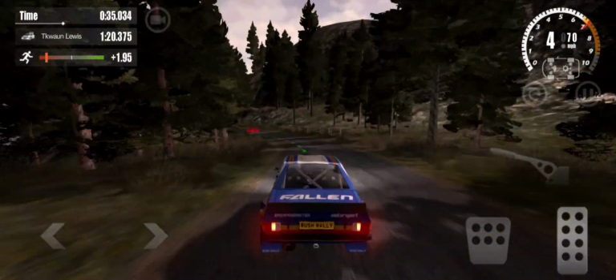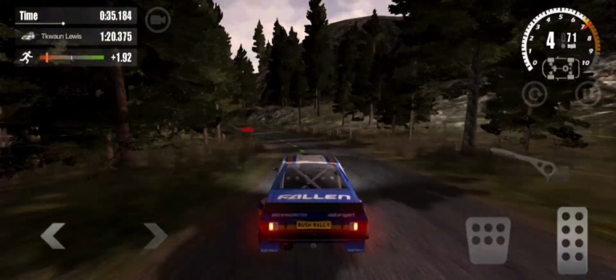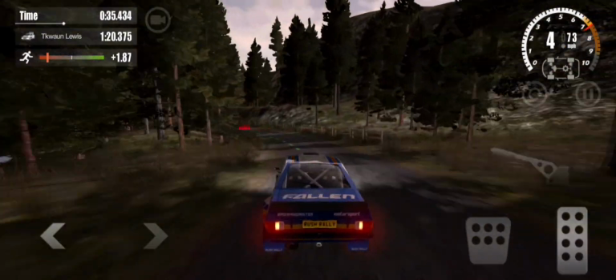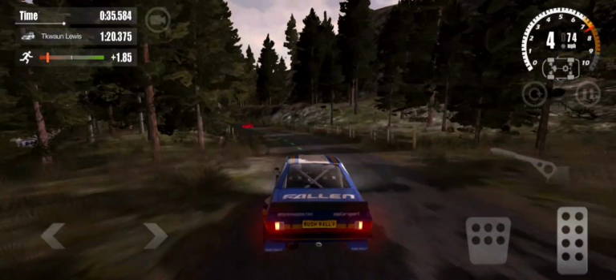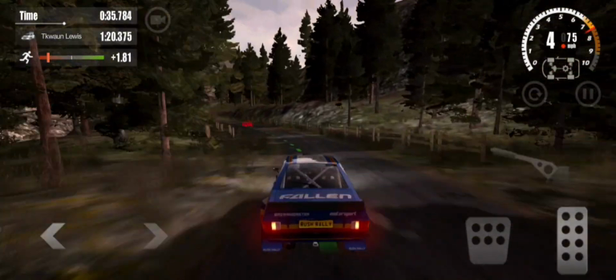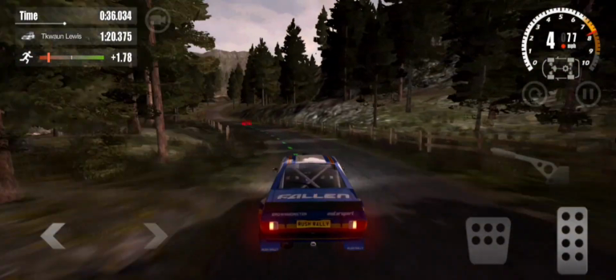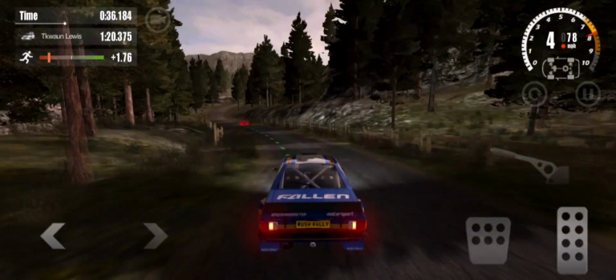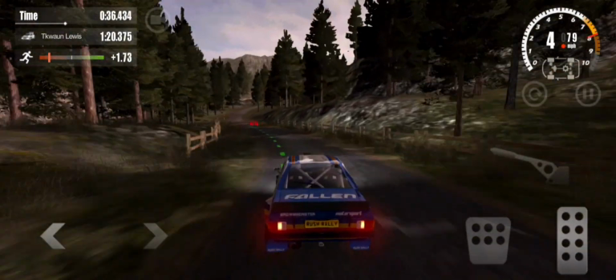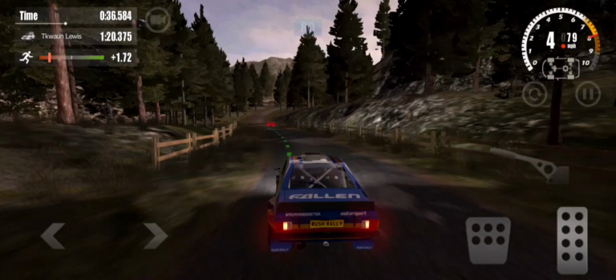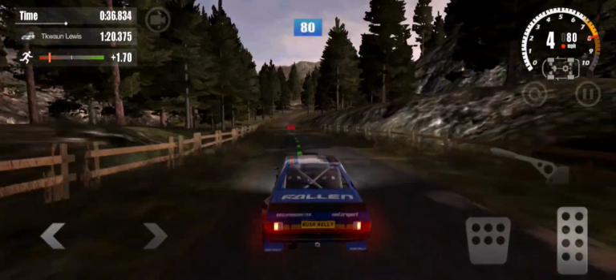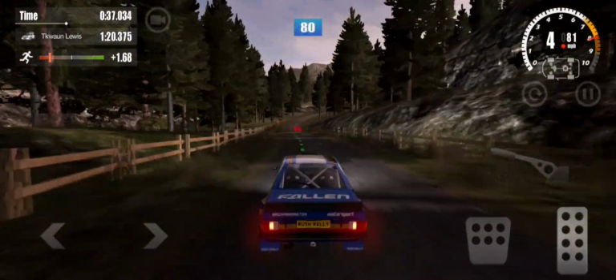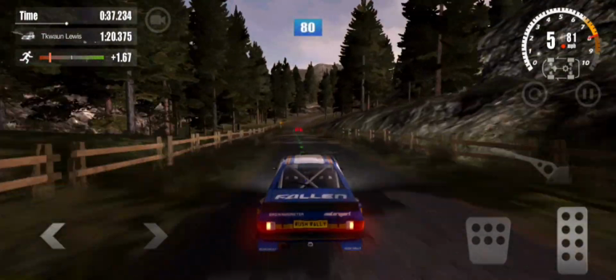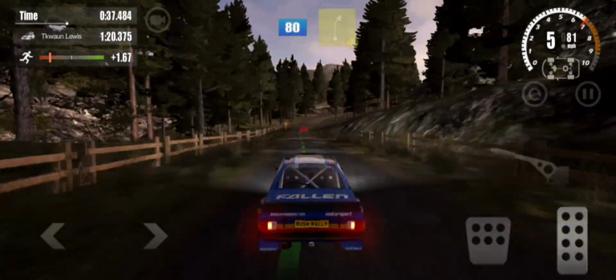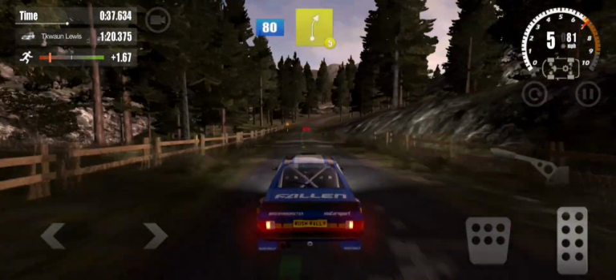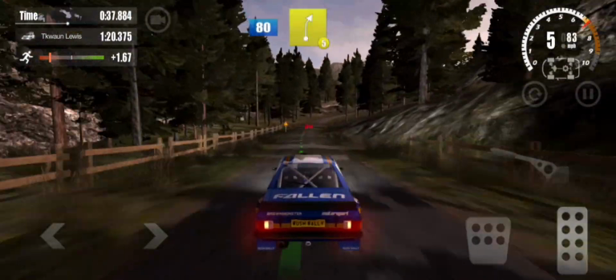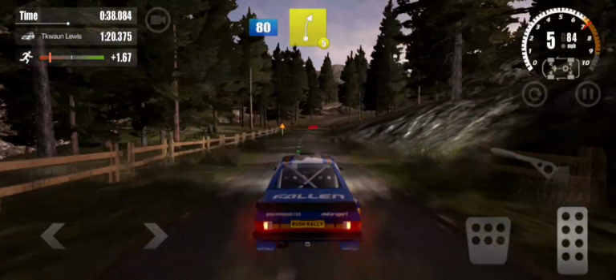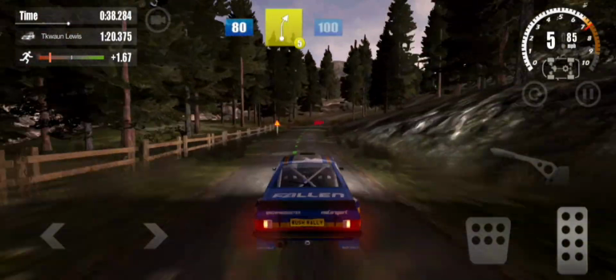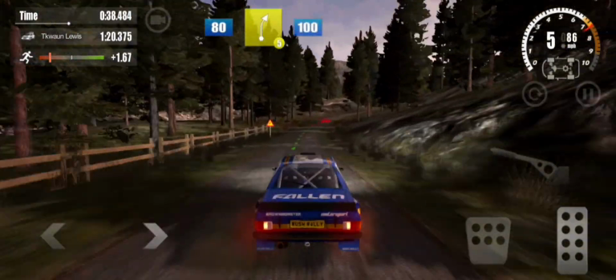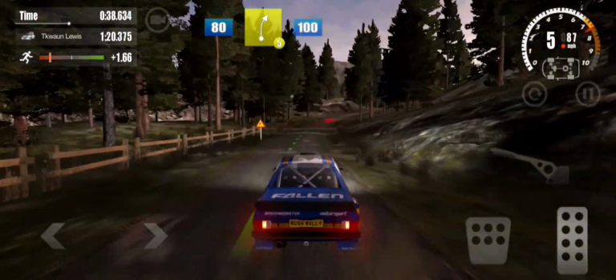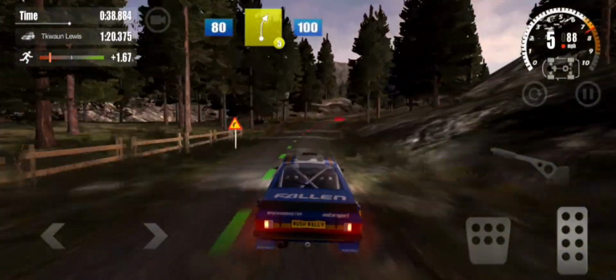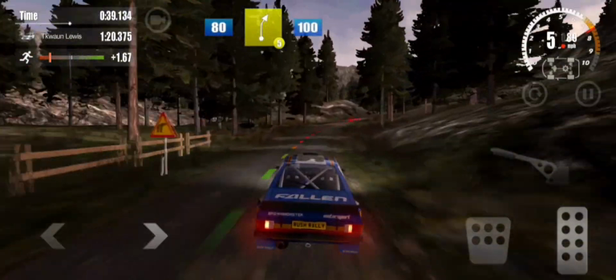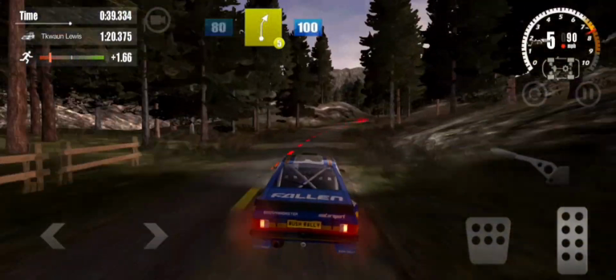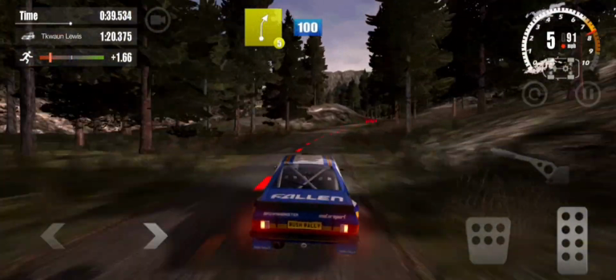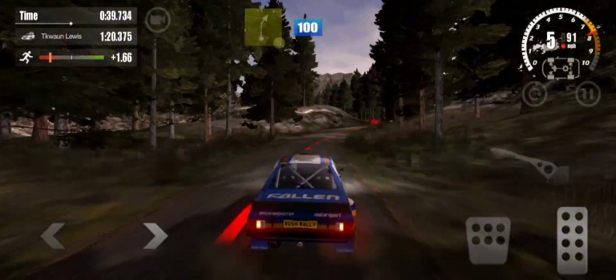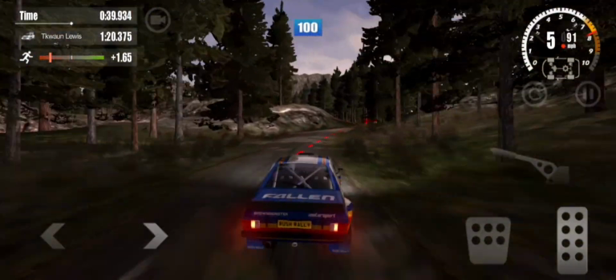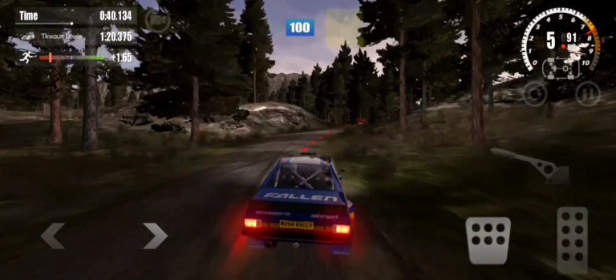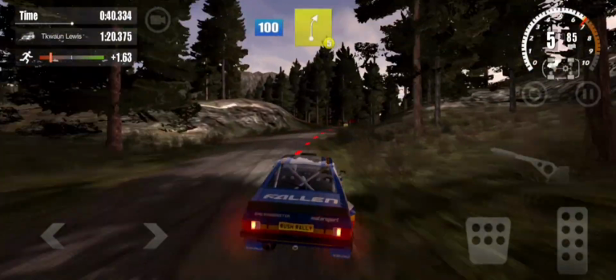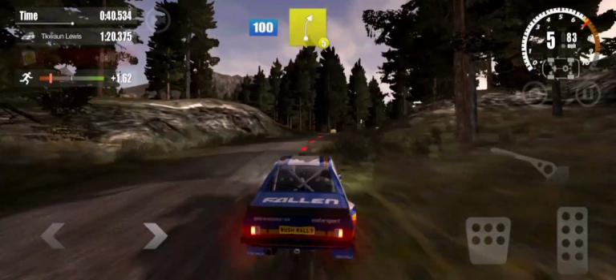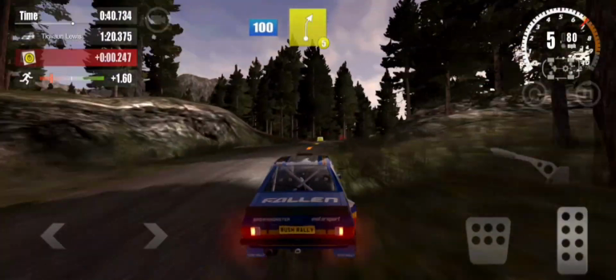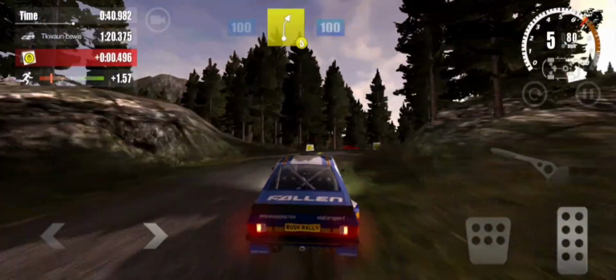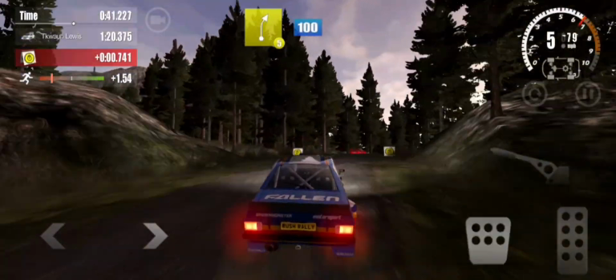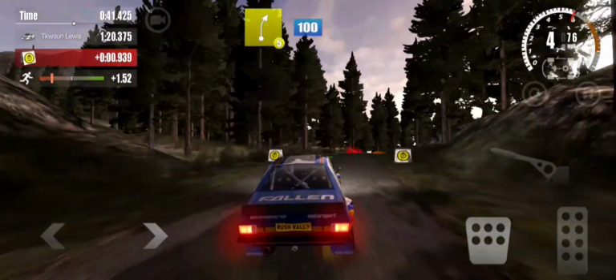On to gravel, 80, 5 right, 100, 5 right, 100.